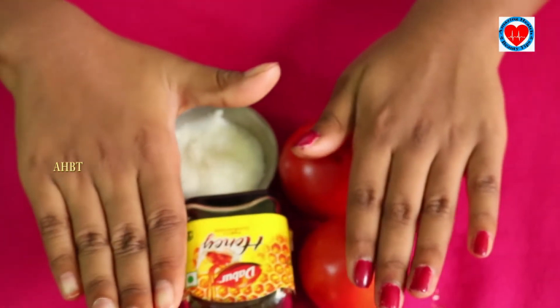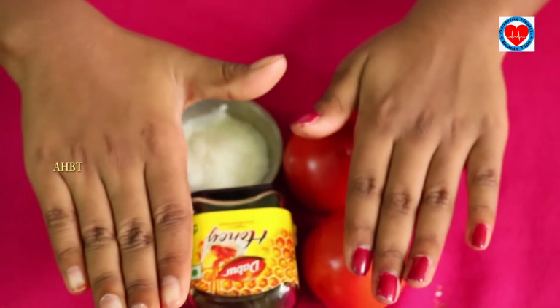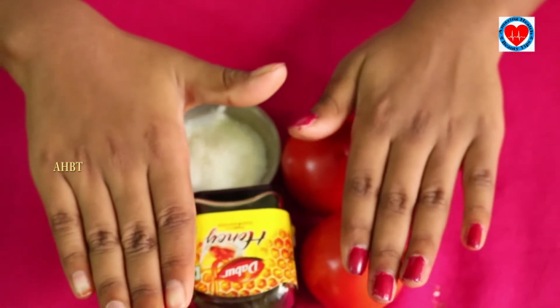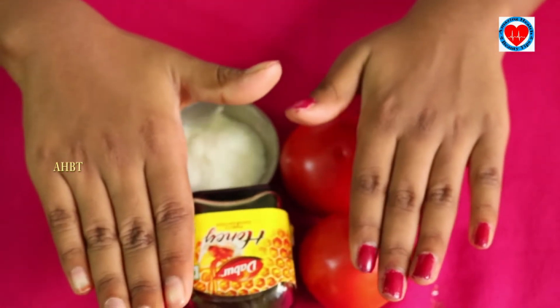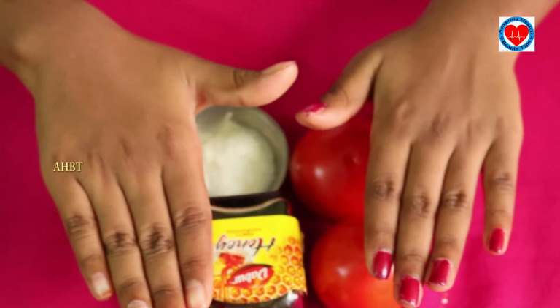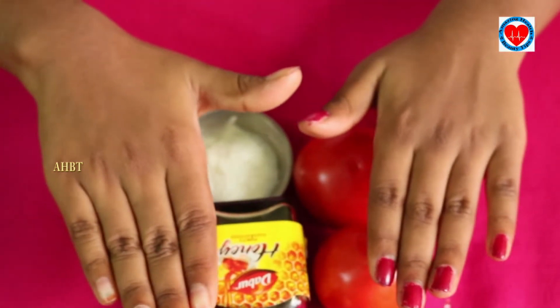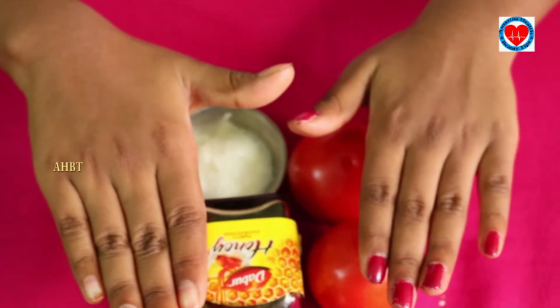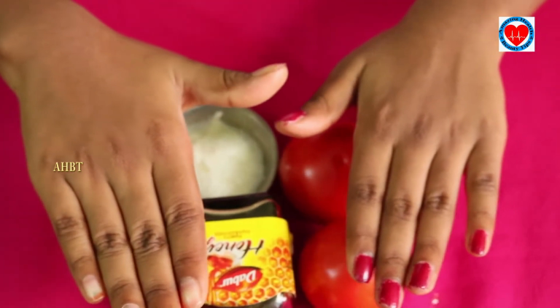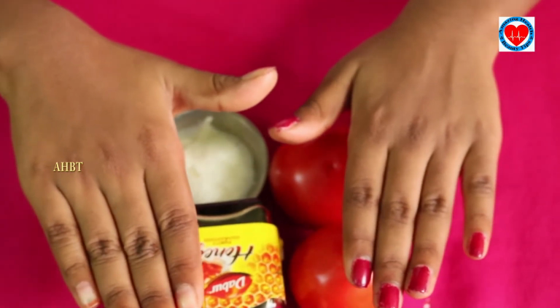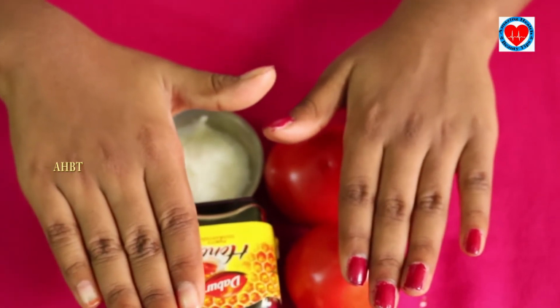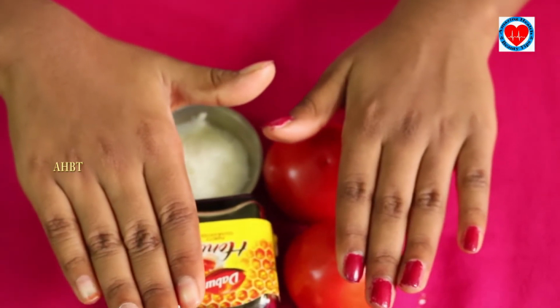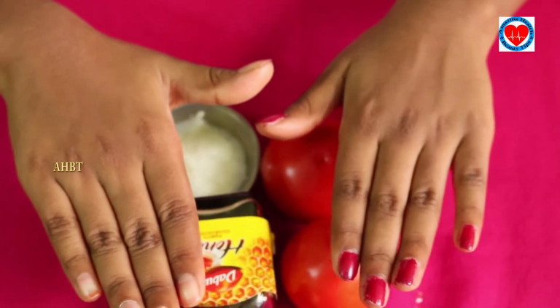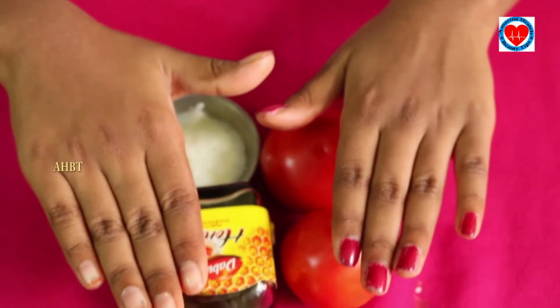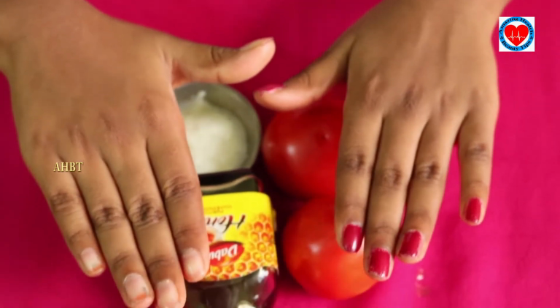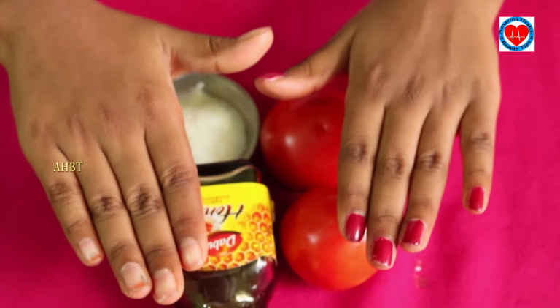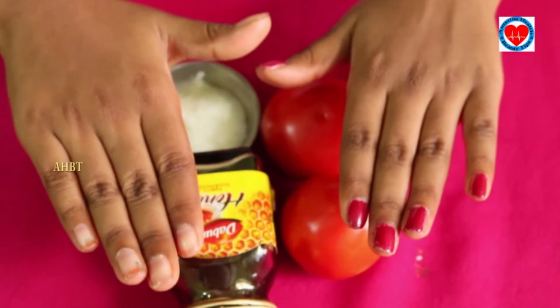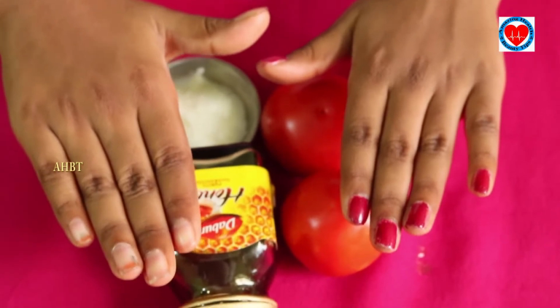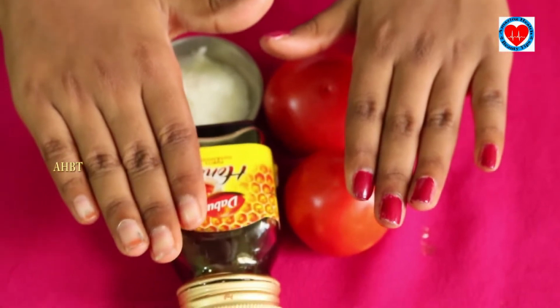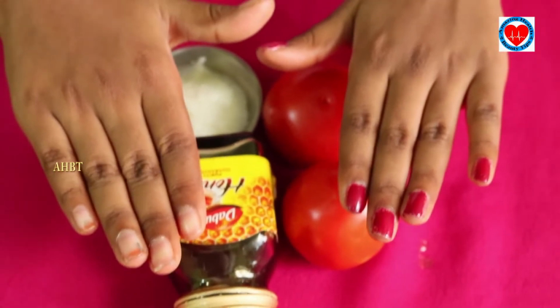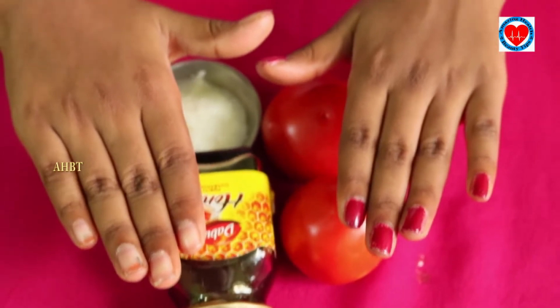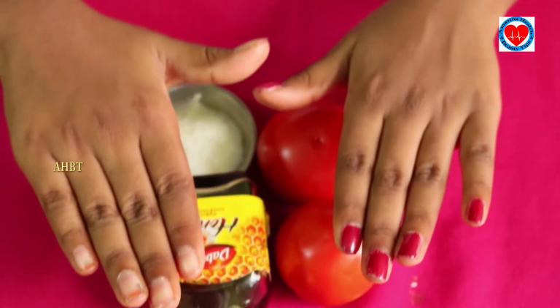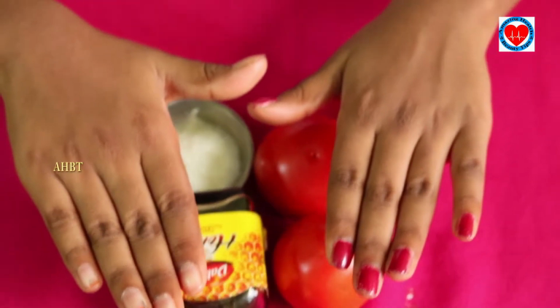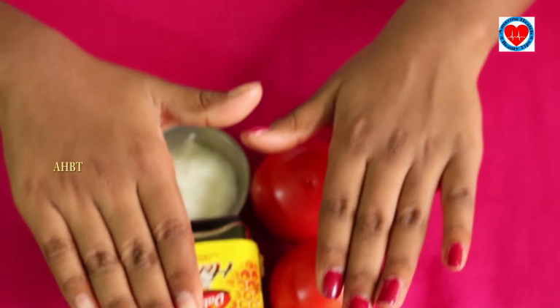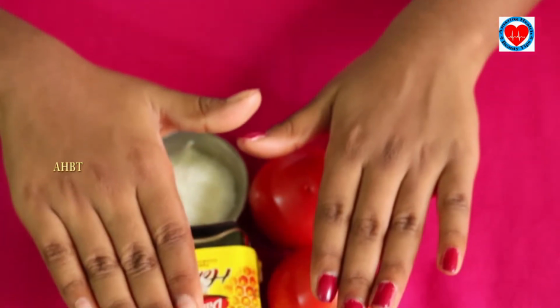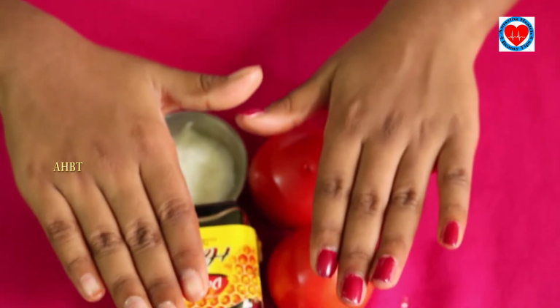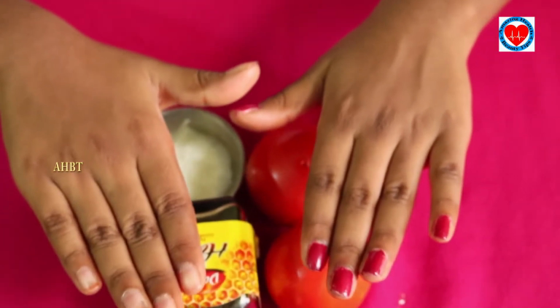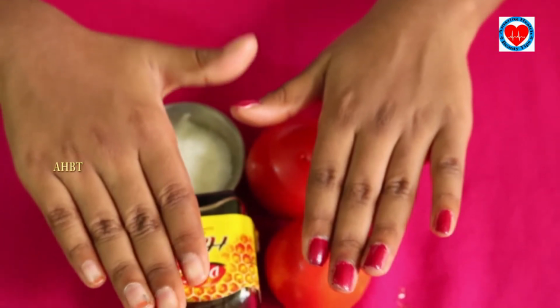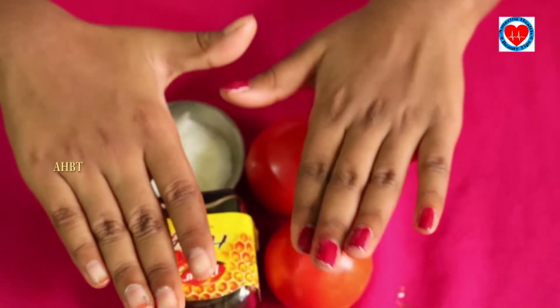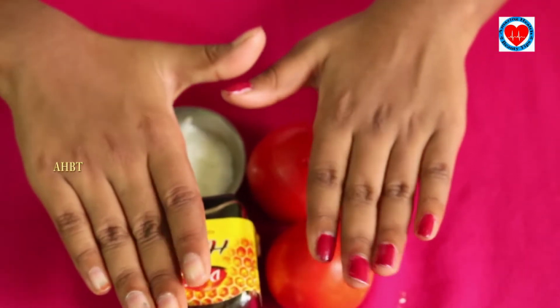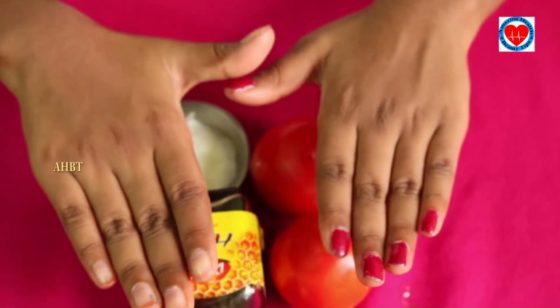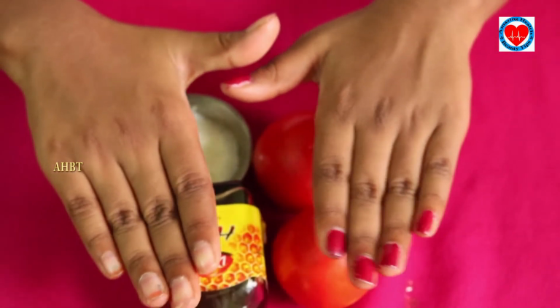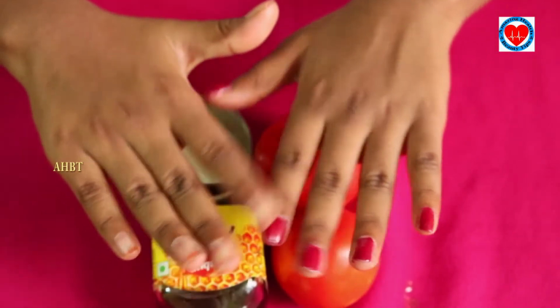Hi friends, welcome to Amazon Health and Beauty Tips. Today I'm going to share hand whitening tips.